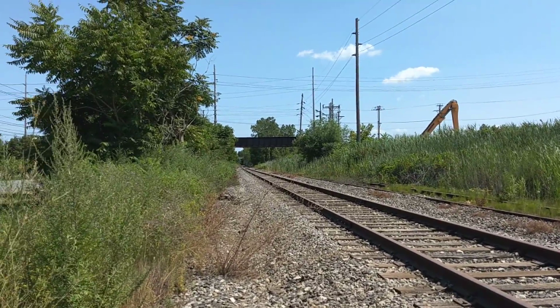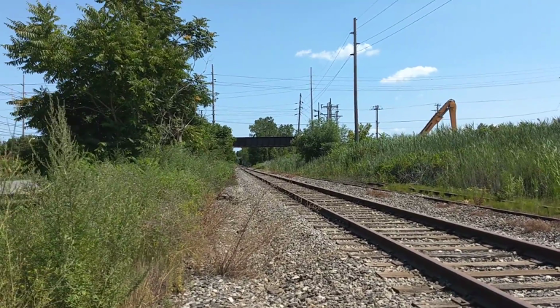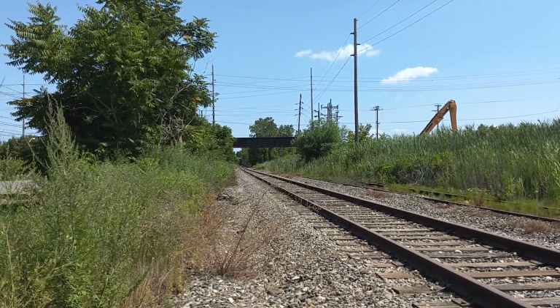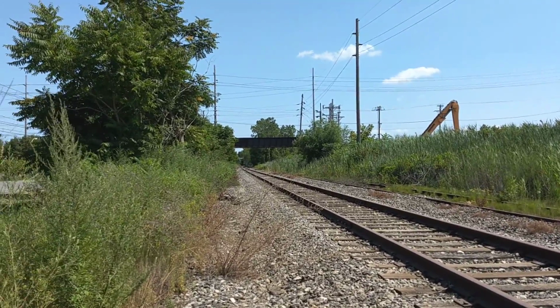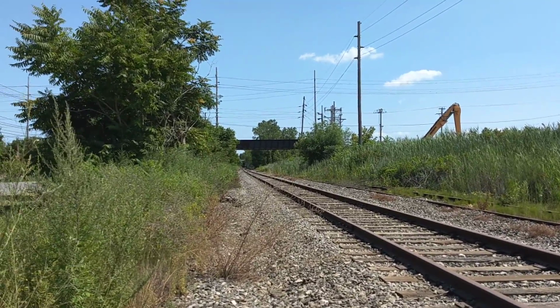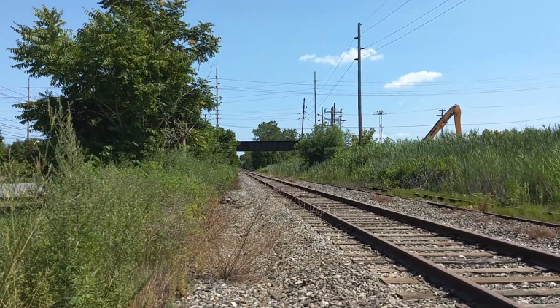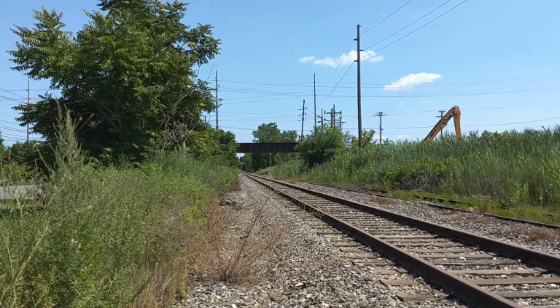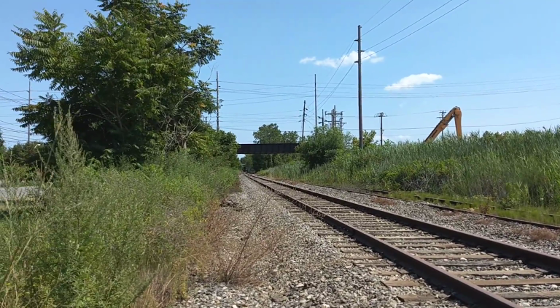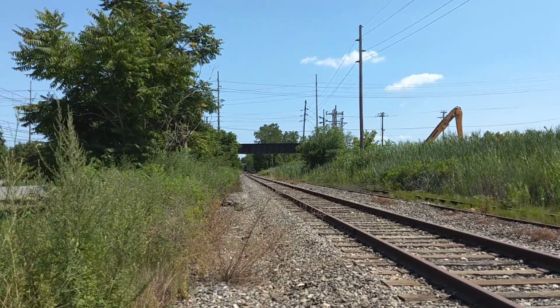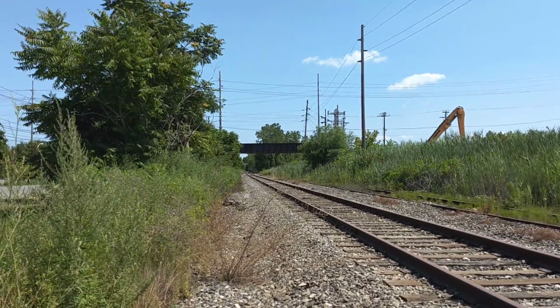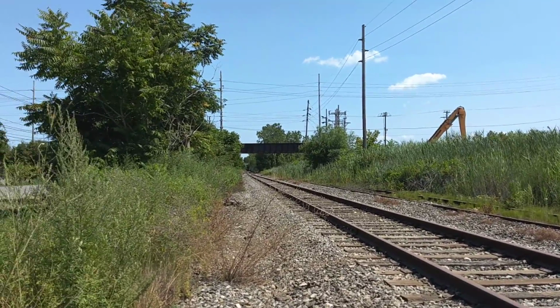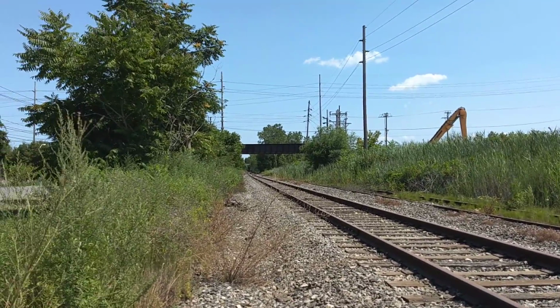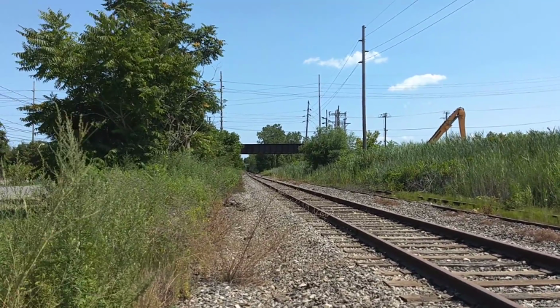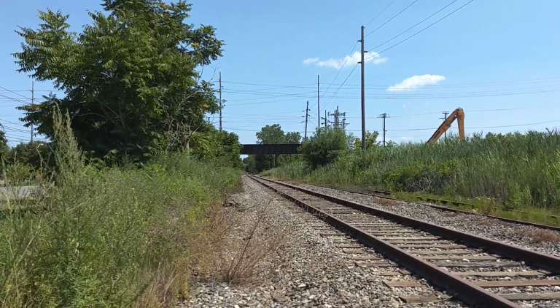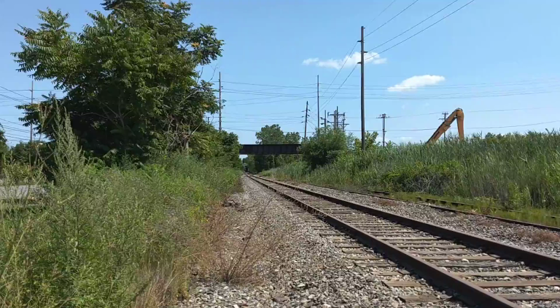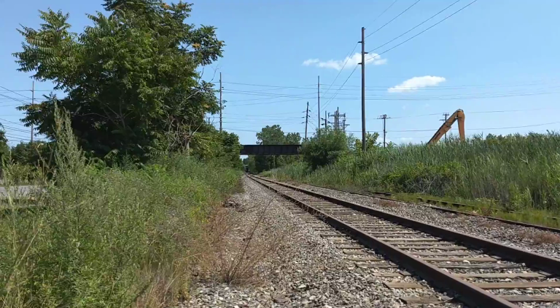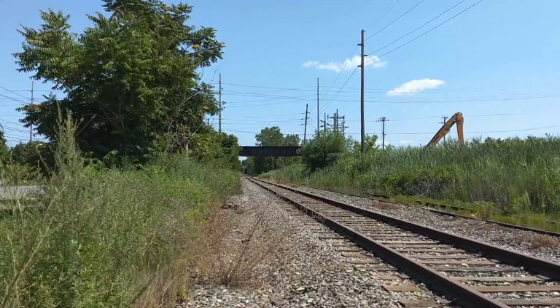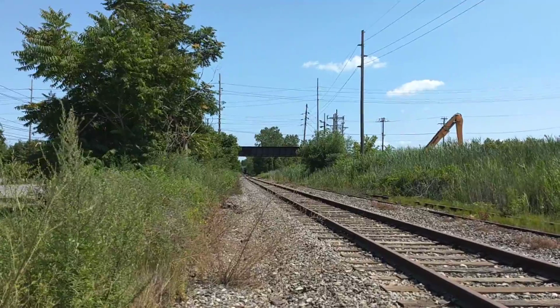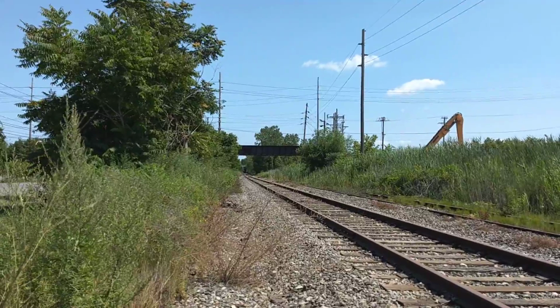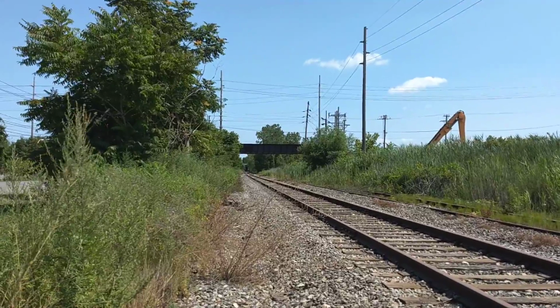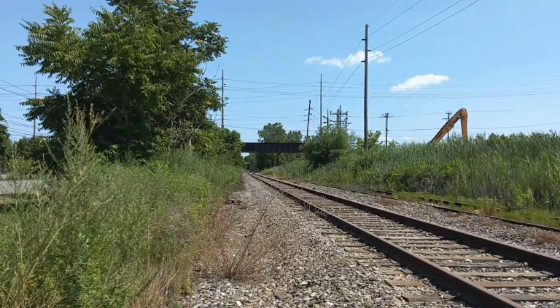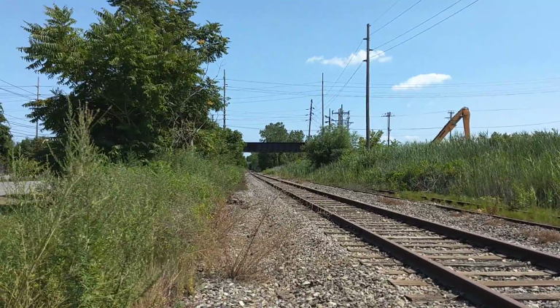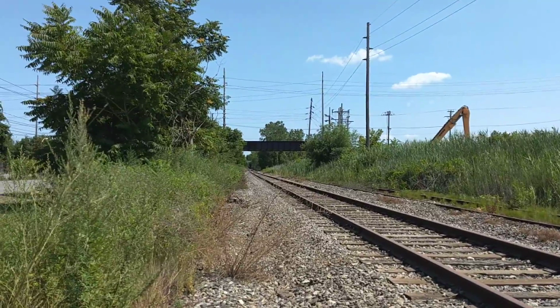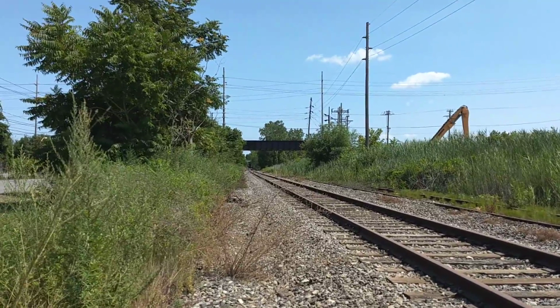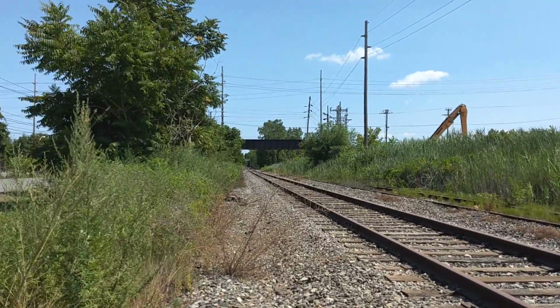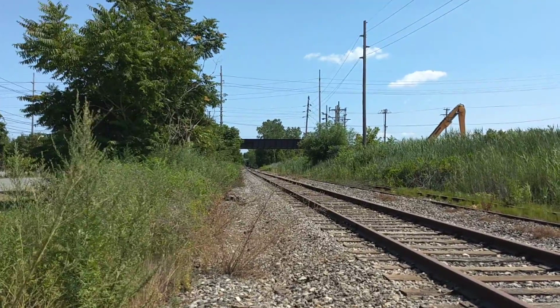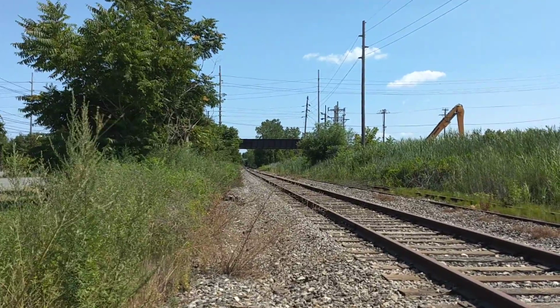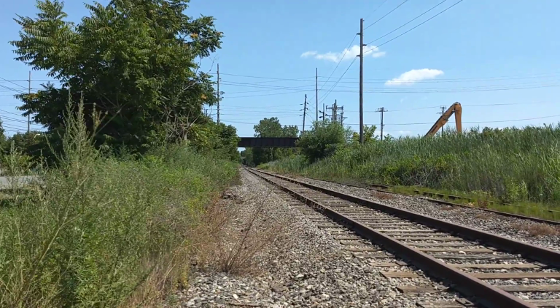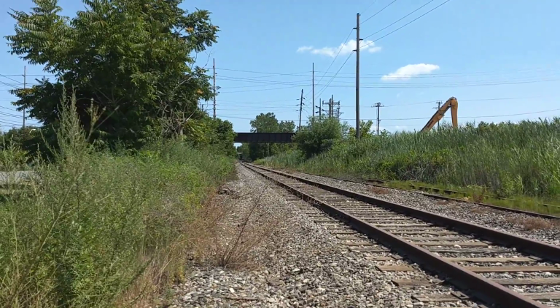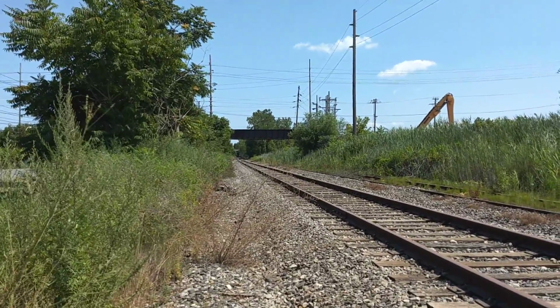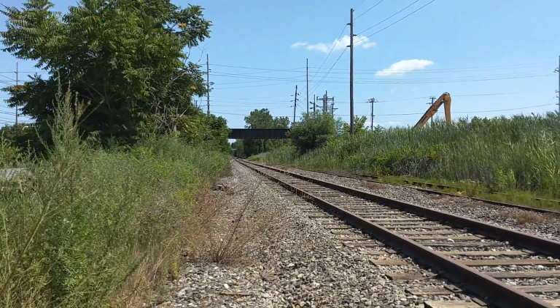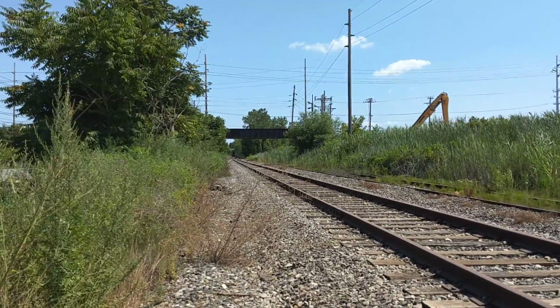And then where the bridges are up there, there's like some more tracks that go across there too. I don't know where those go to.